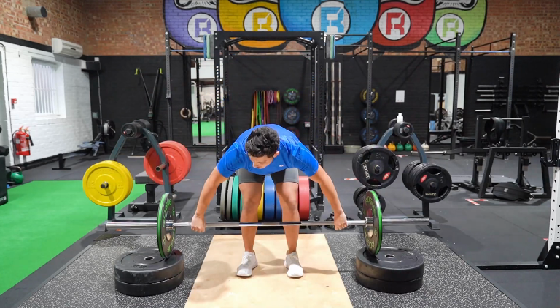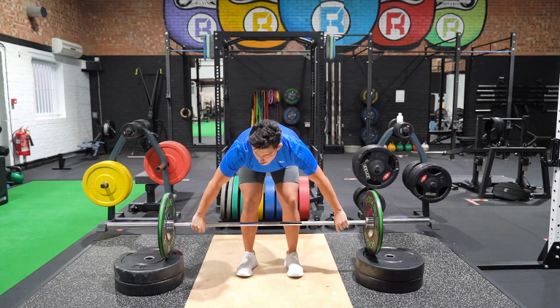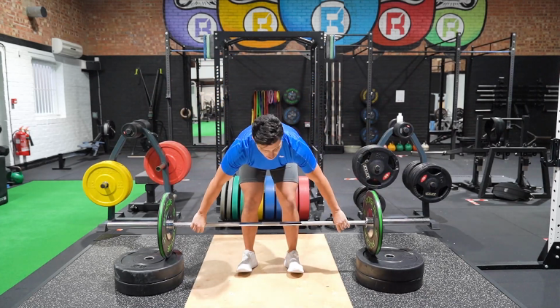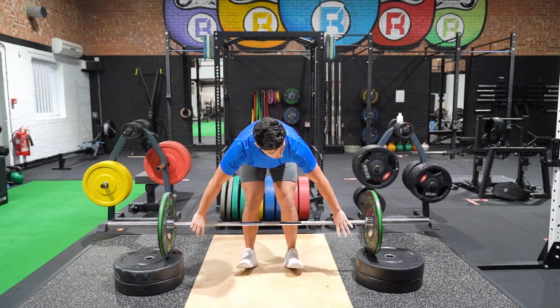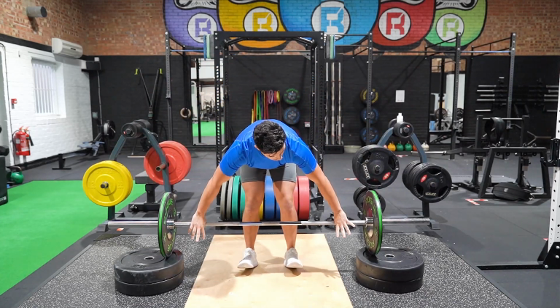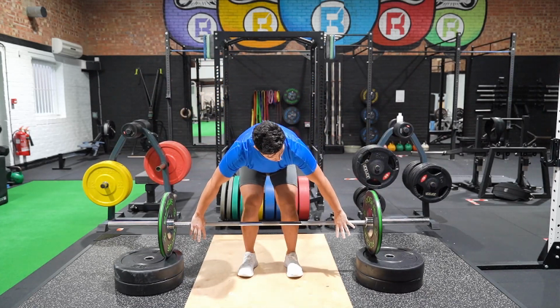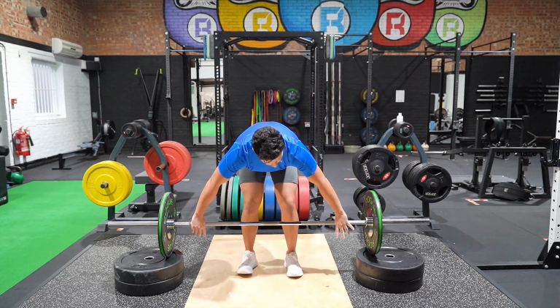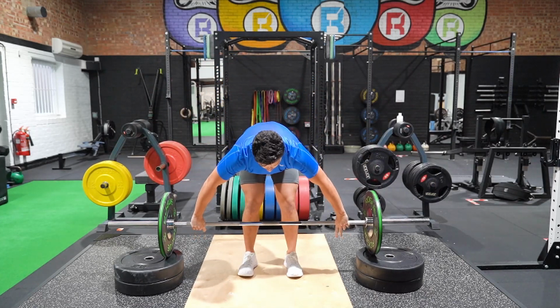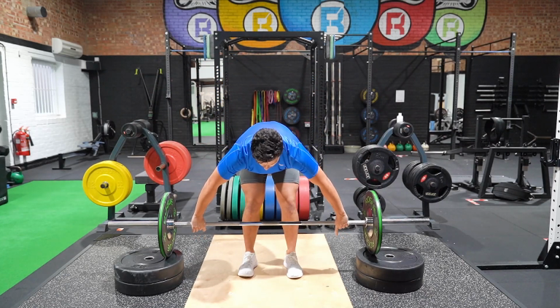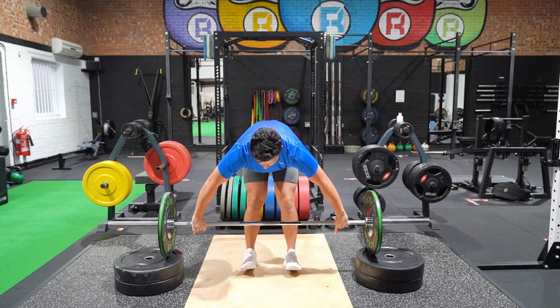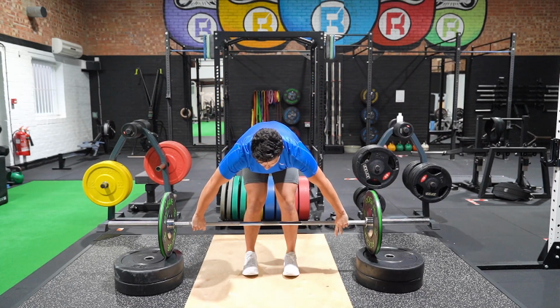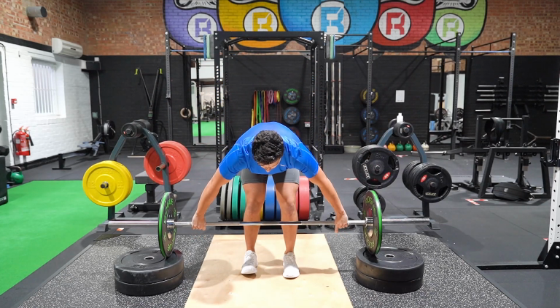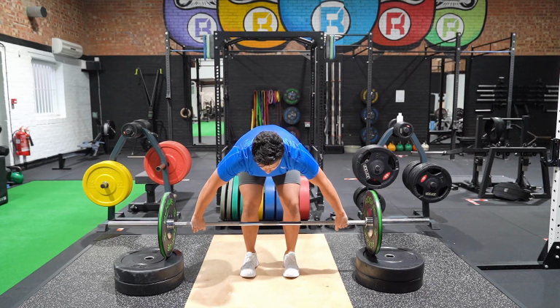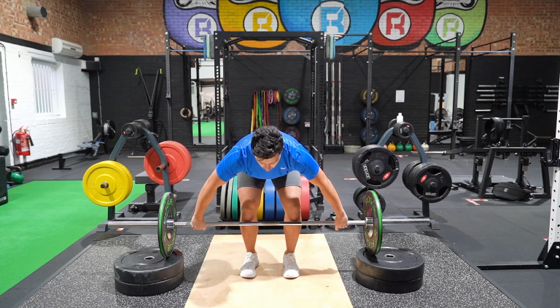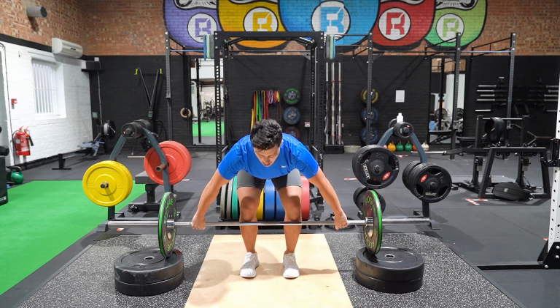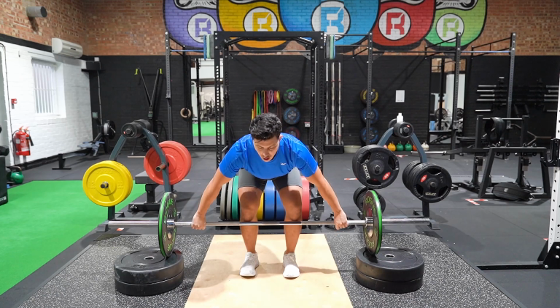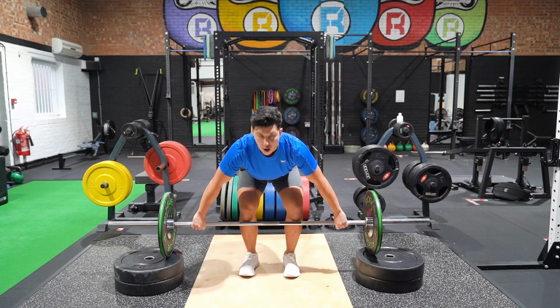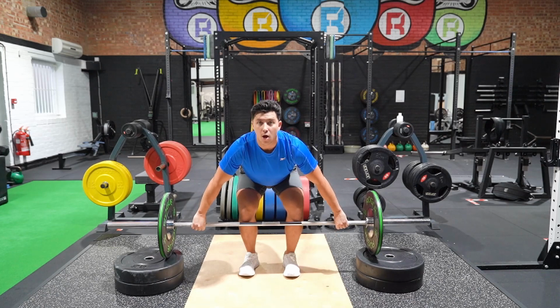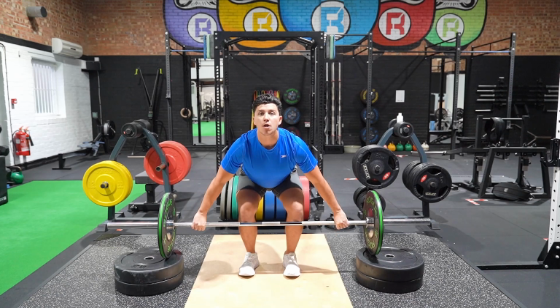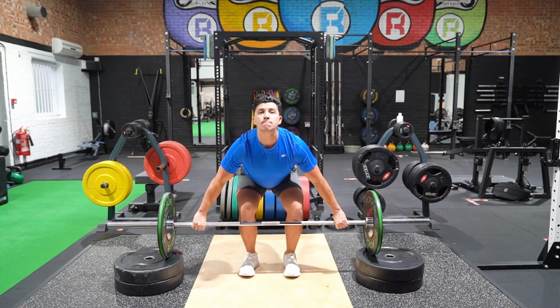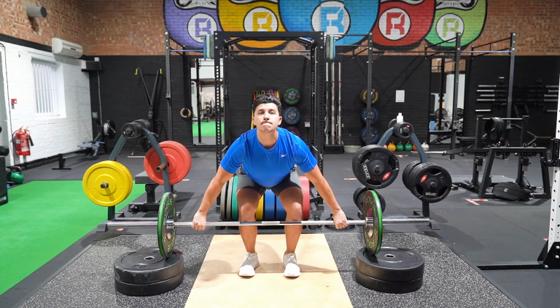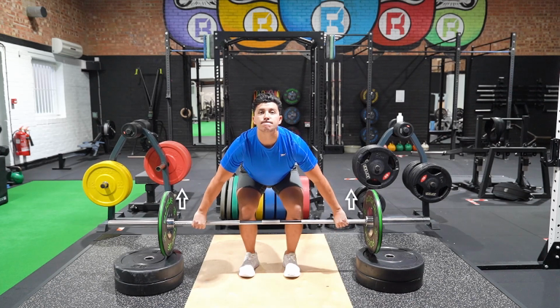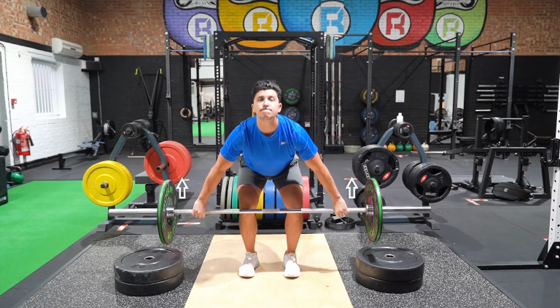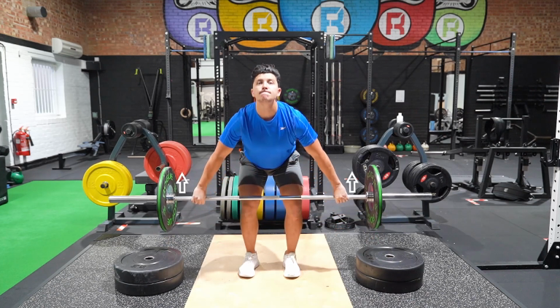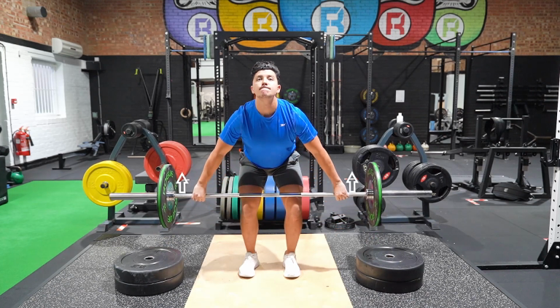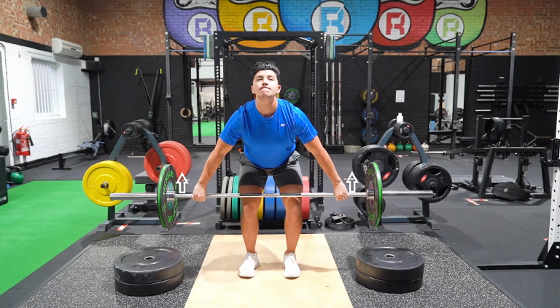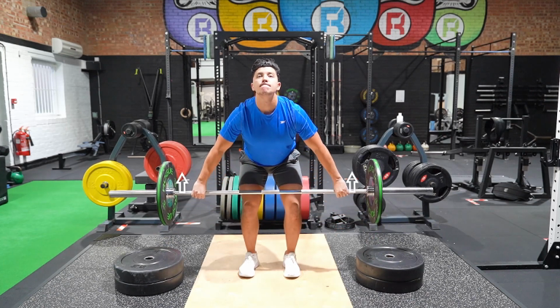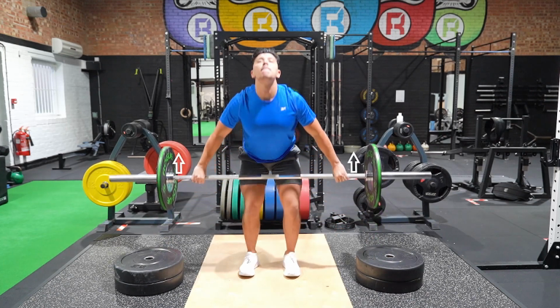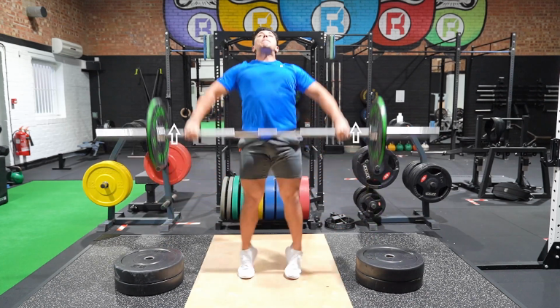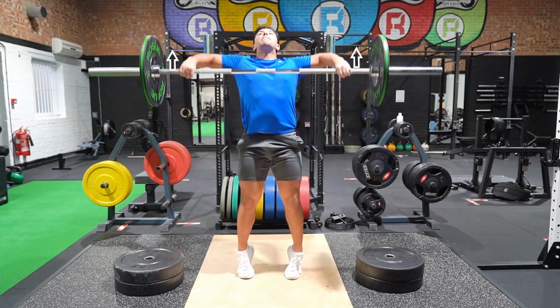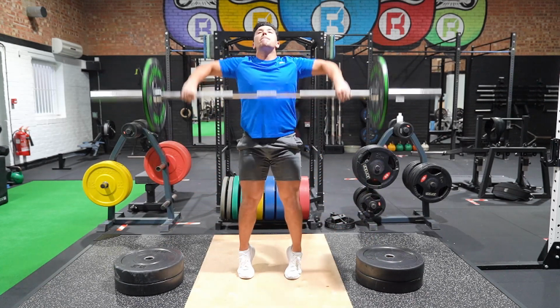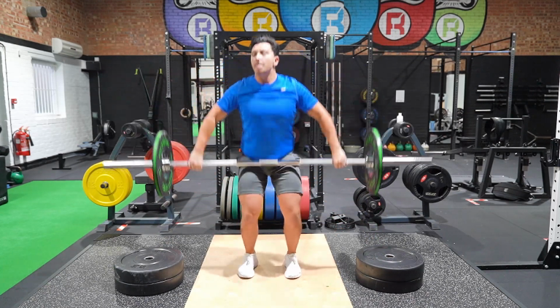Pull the bar up, aiming for chin height with elbows flared. Drop the bar to the floor and repeat the movement.